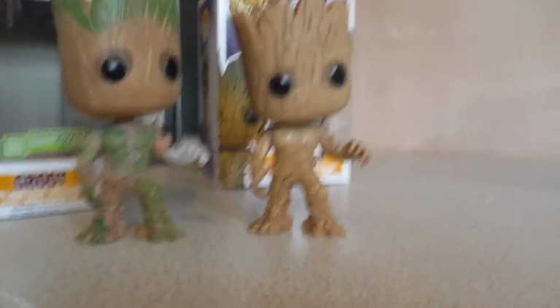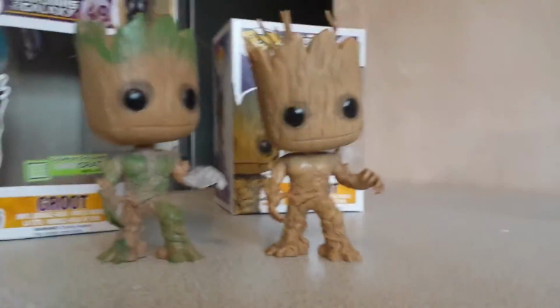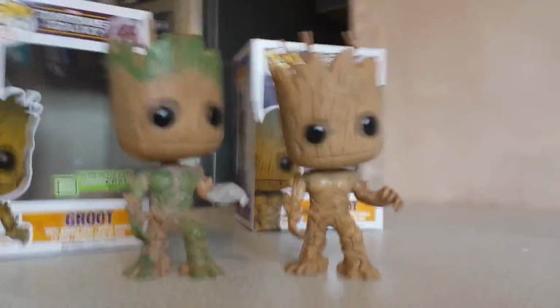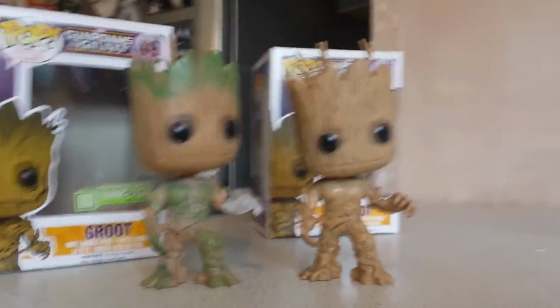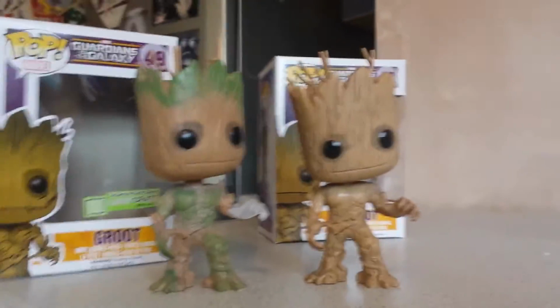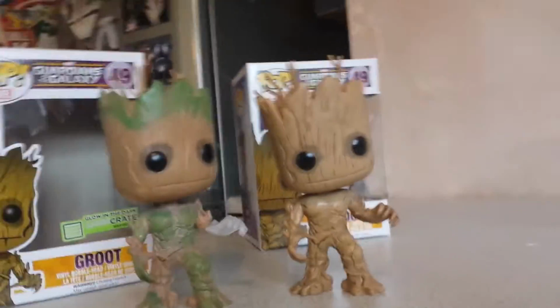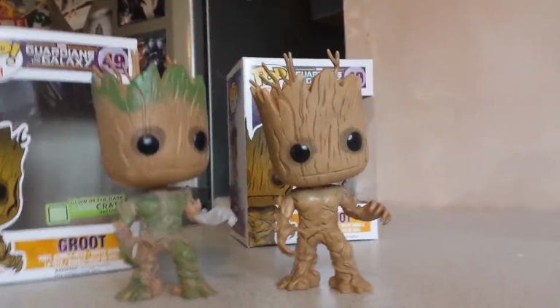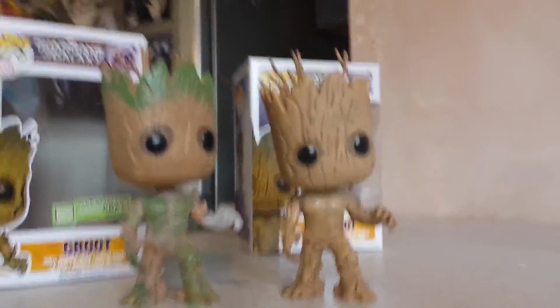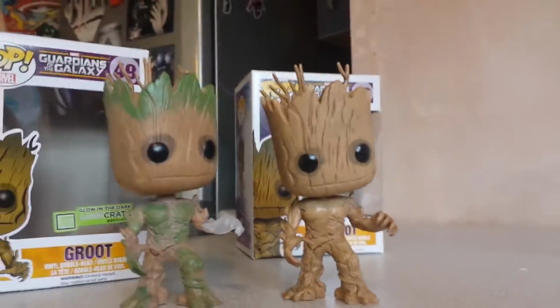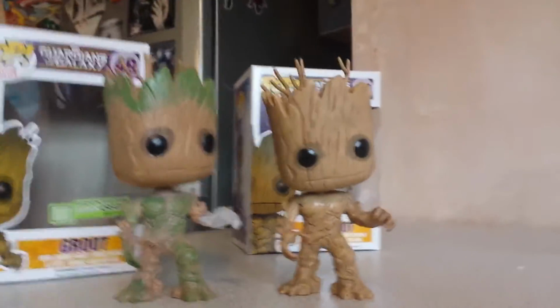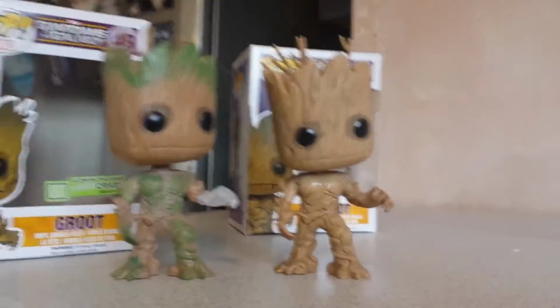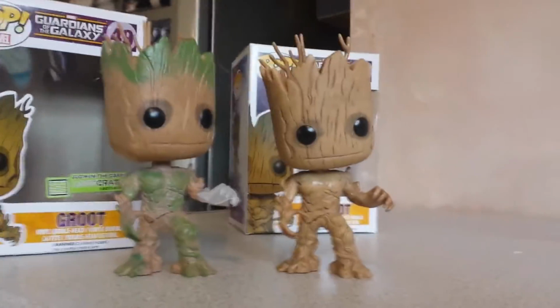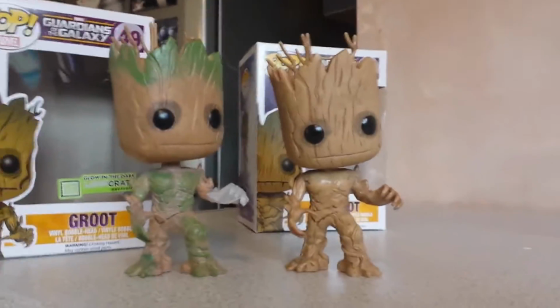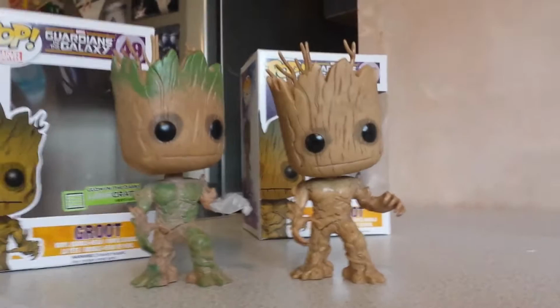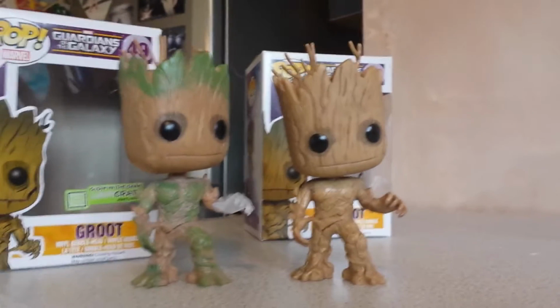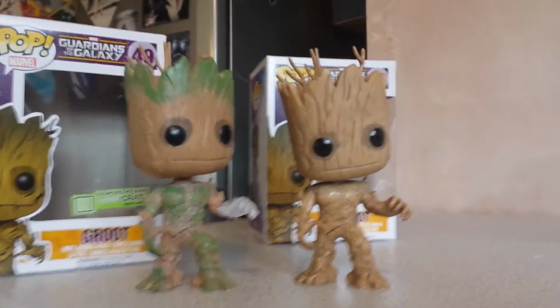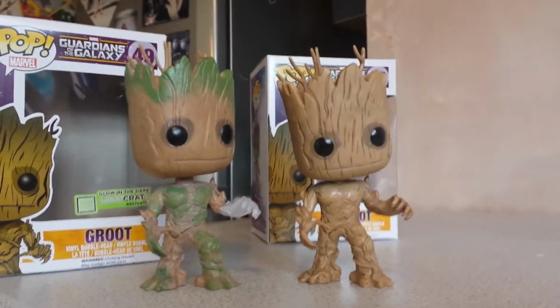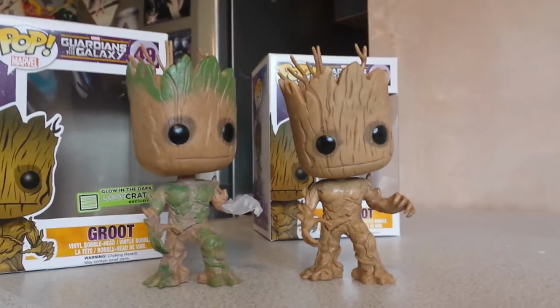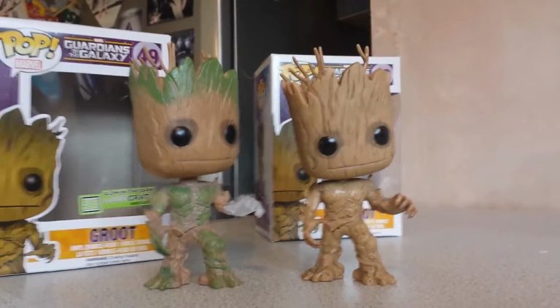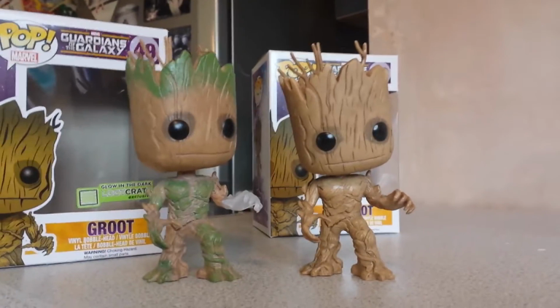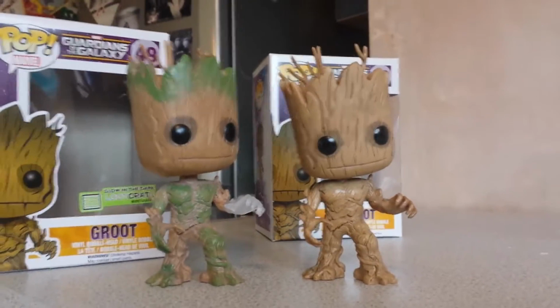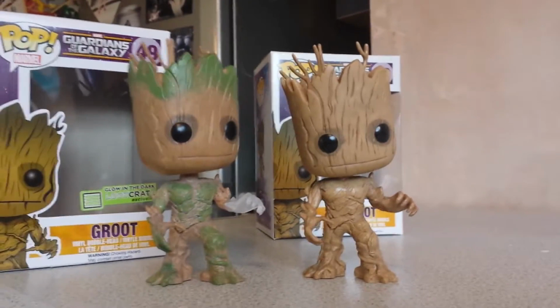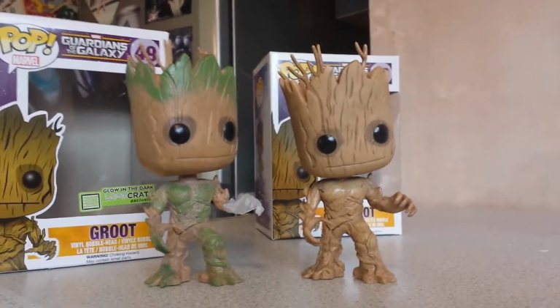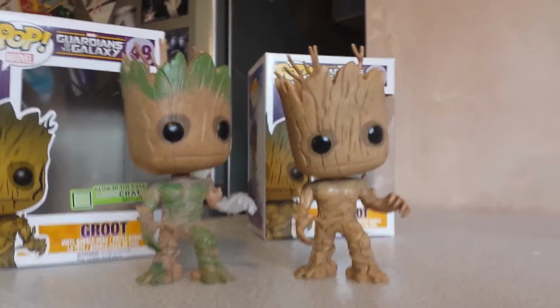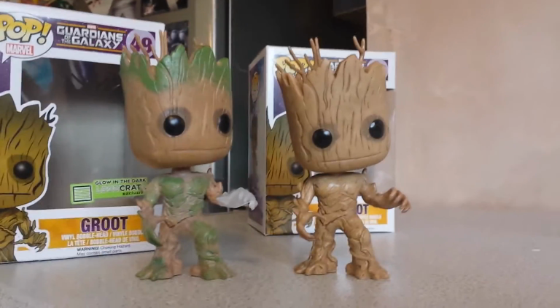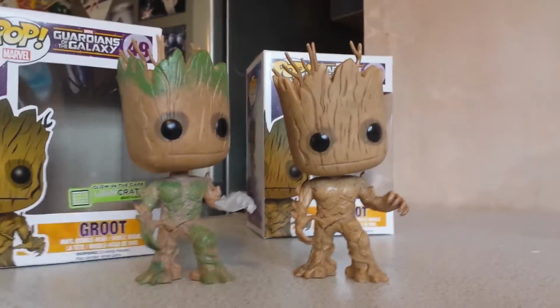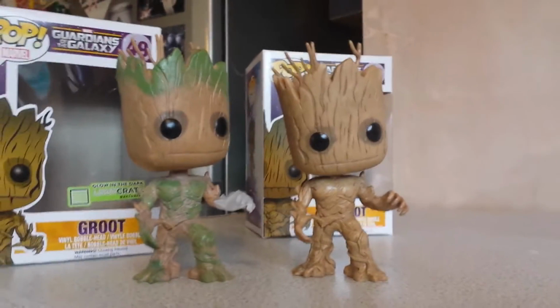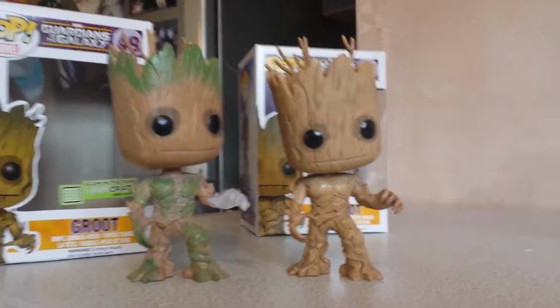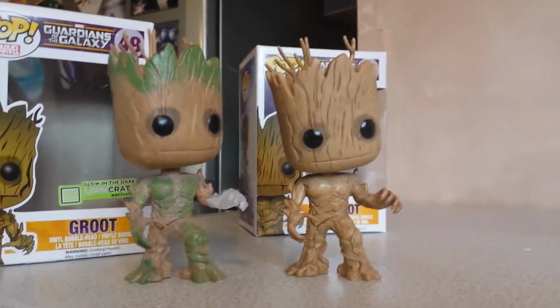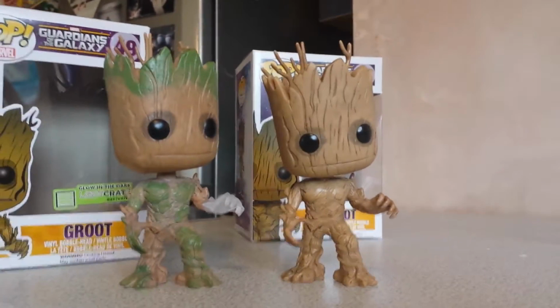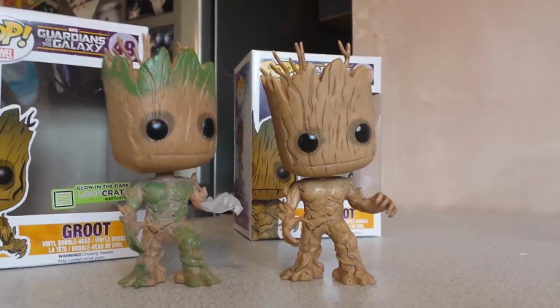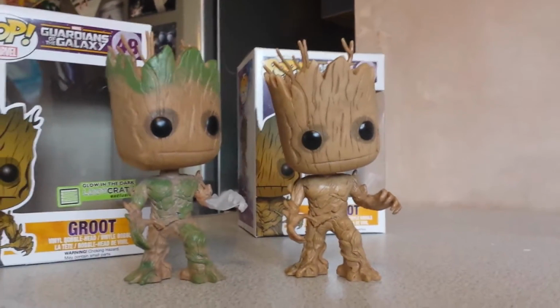Just something cheap and cheerful to display, and Groot's no exception.